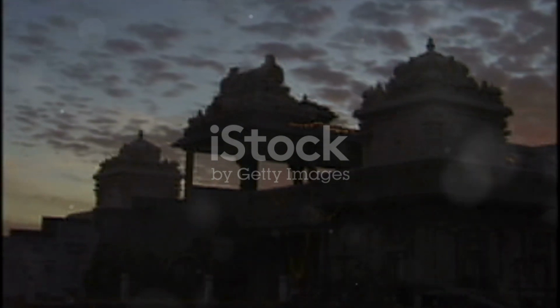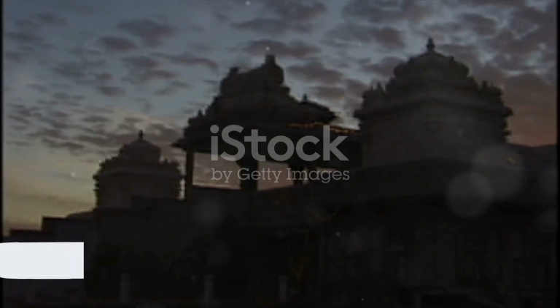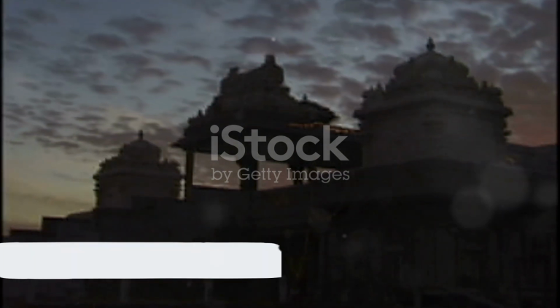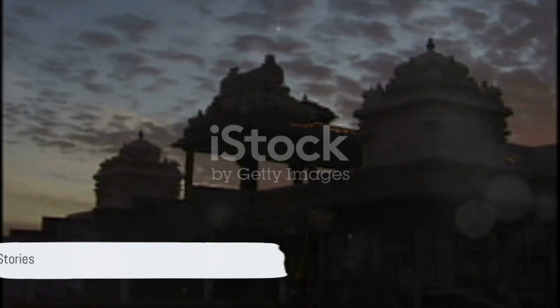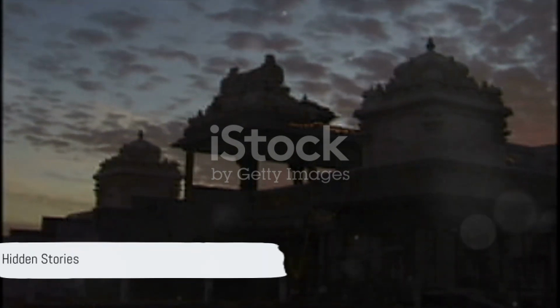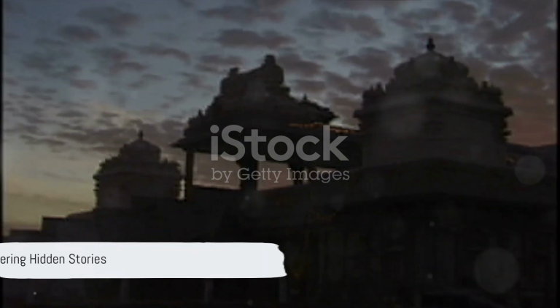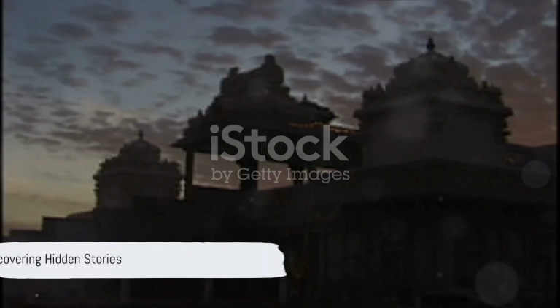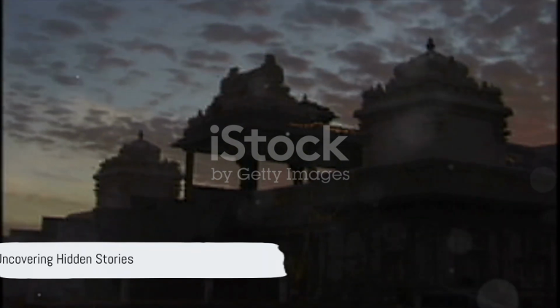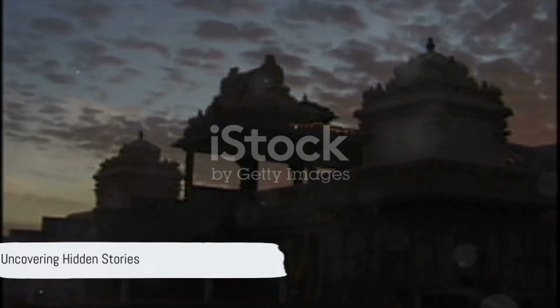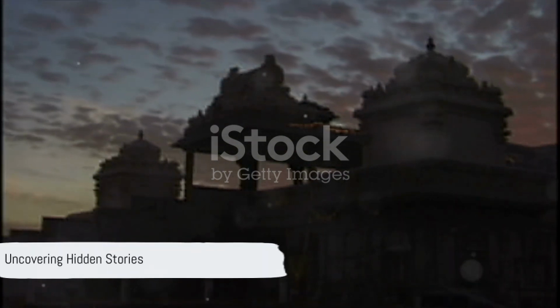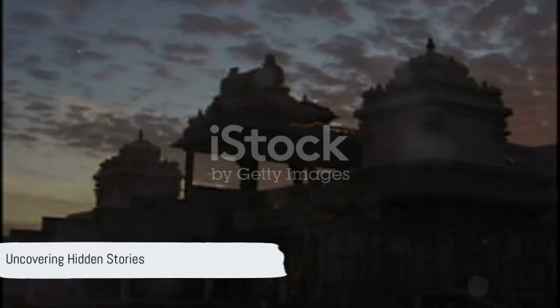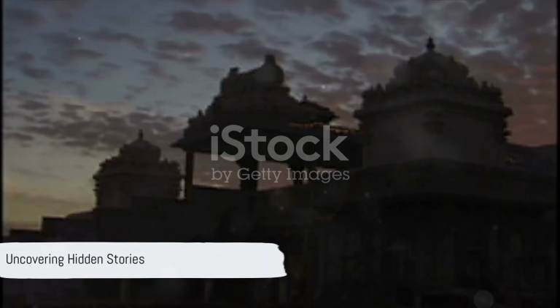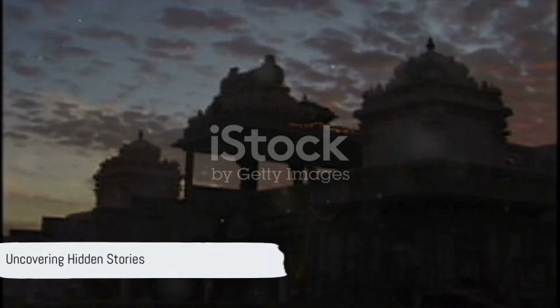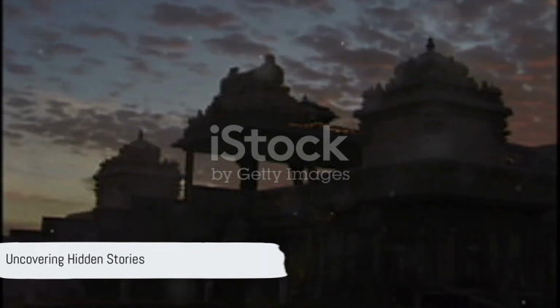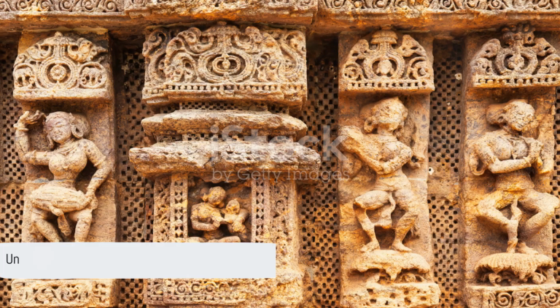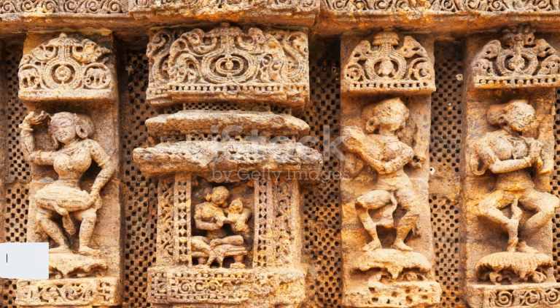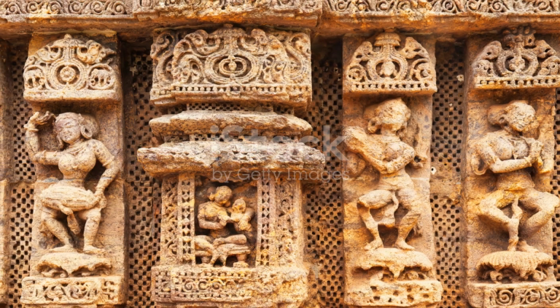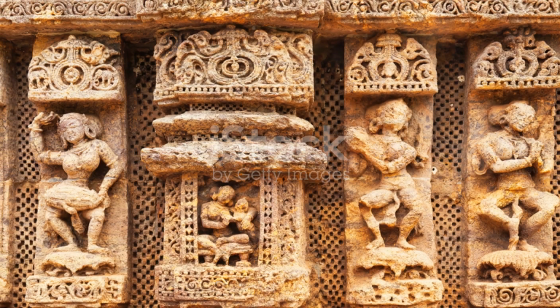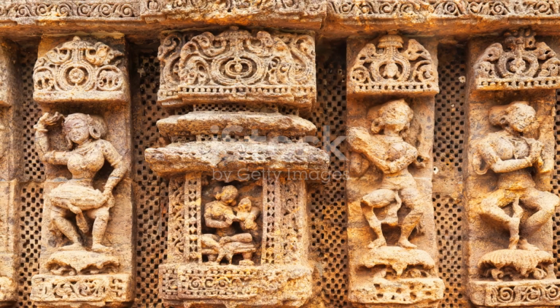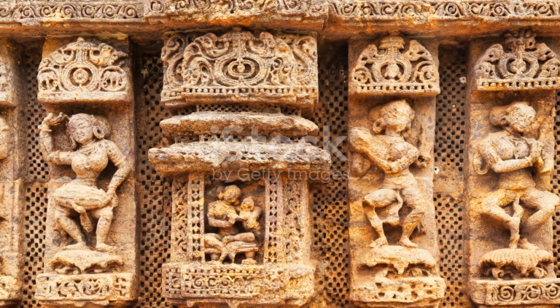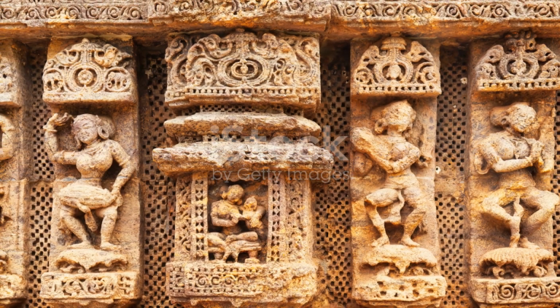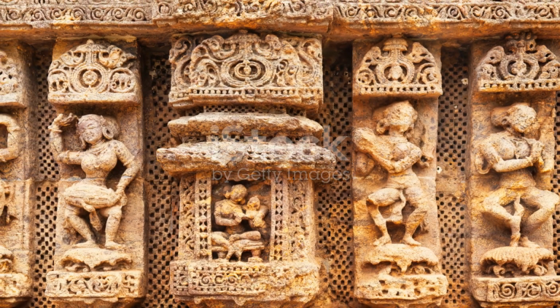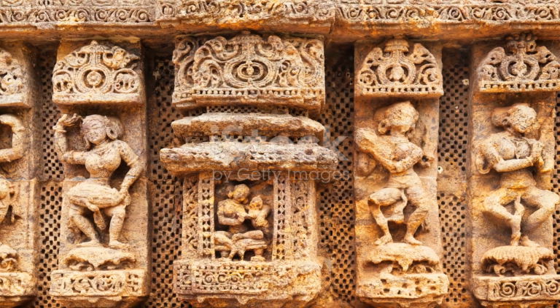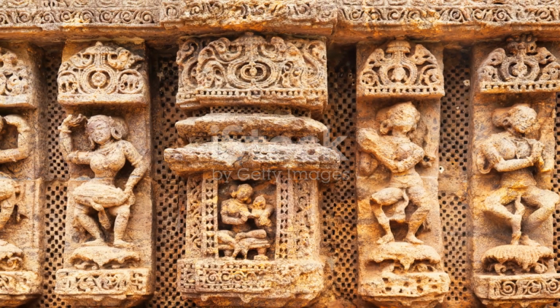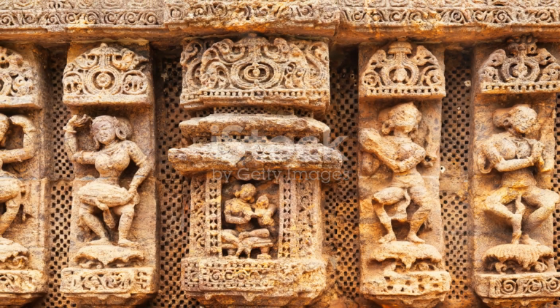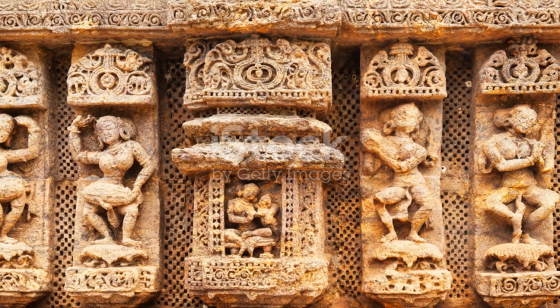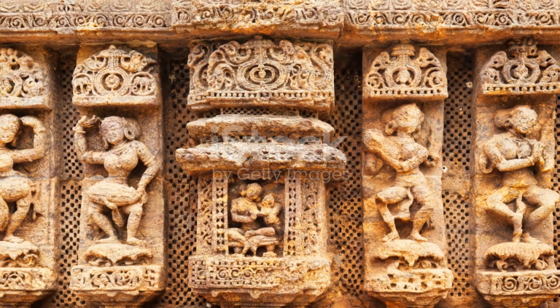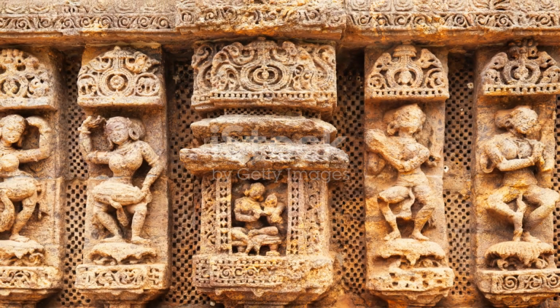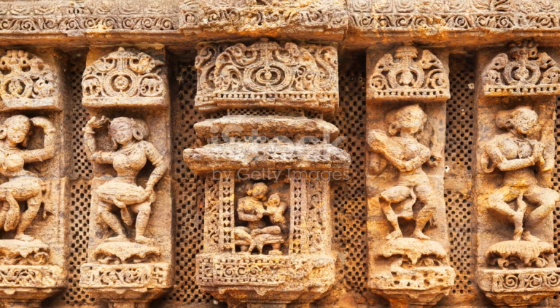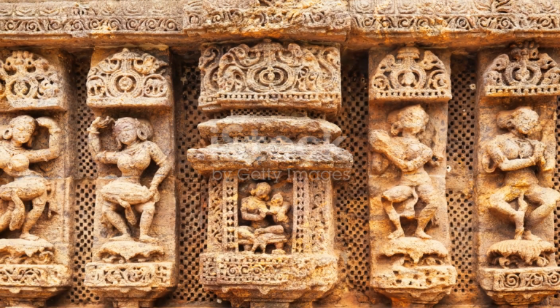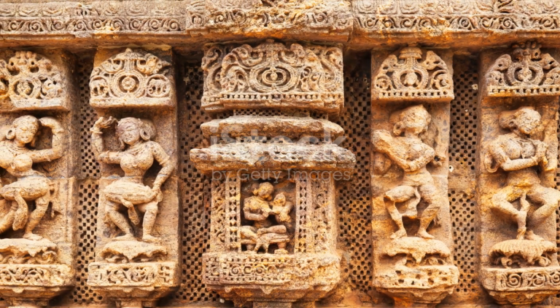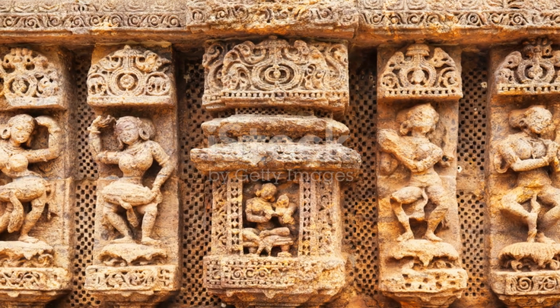So, the next time you visit an ancient monument, remember, there might be a hidden story waiting for you to uncover.